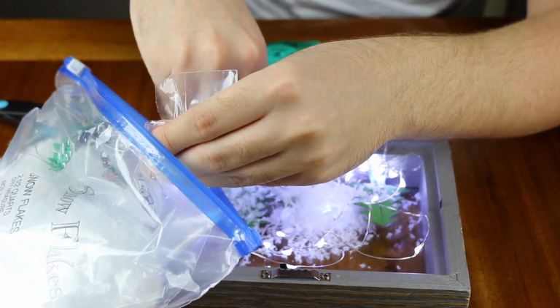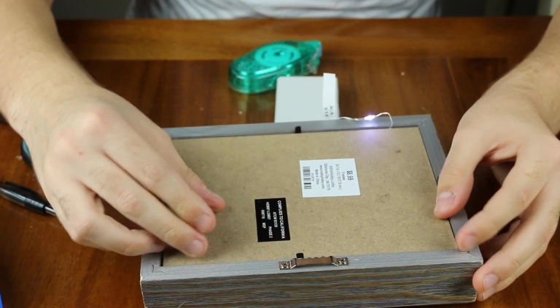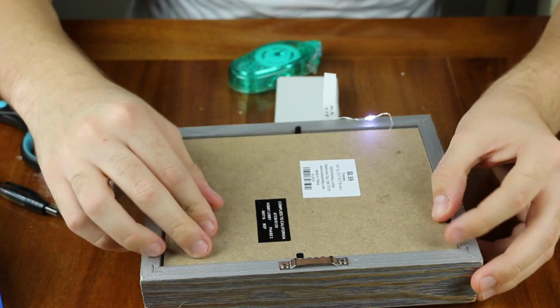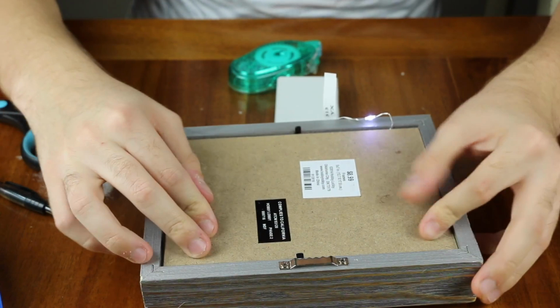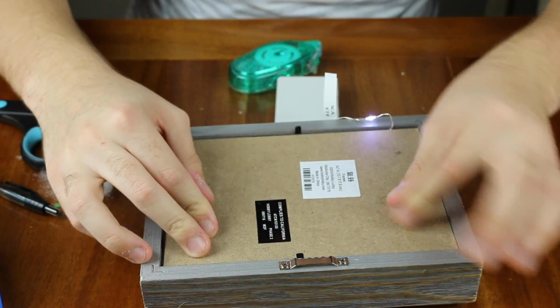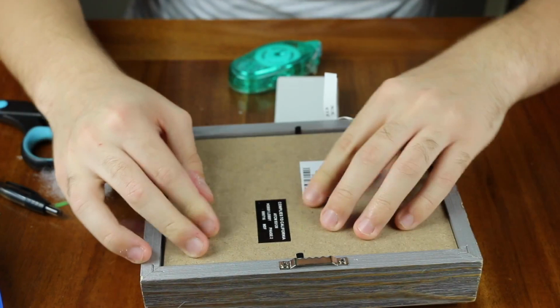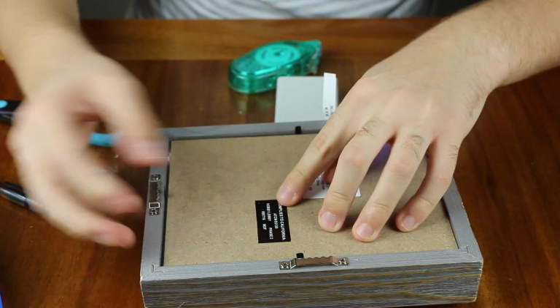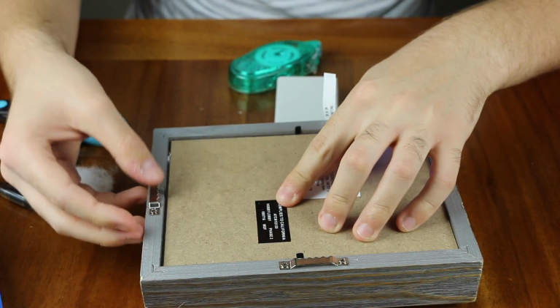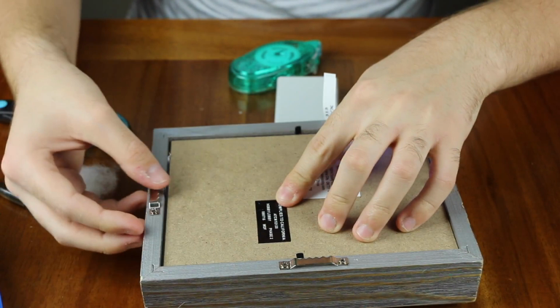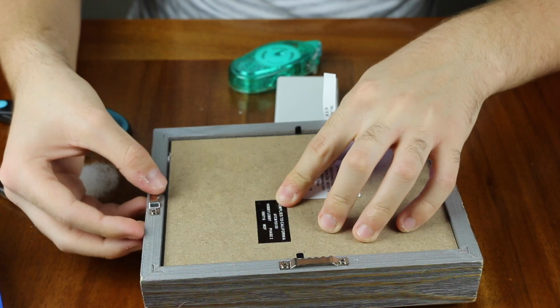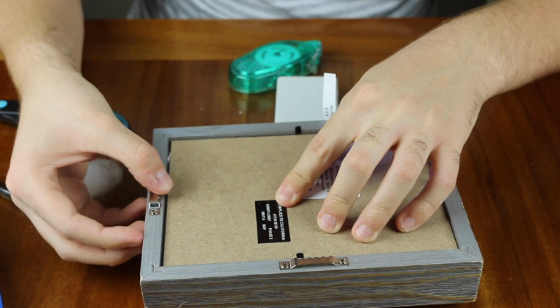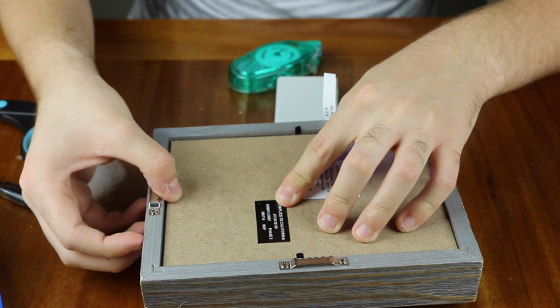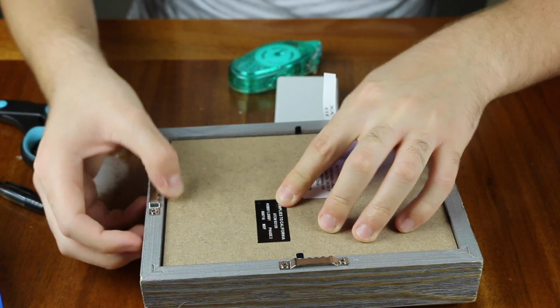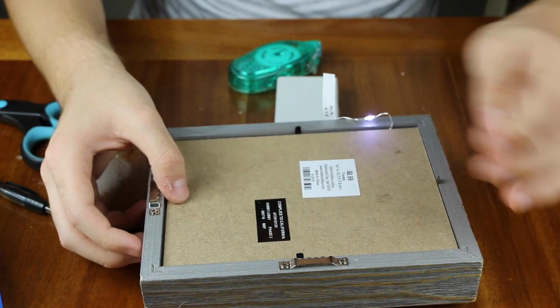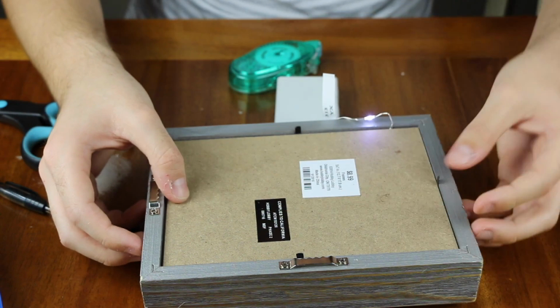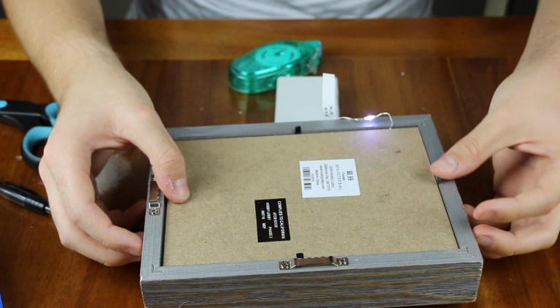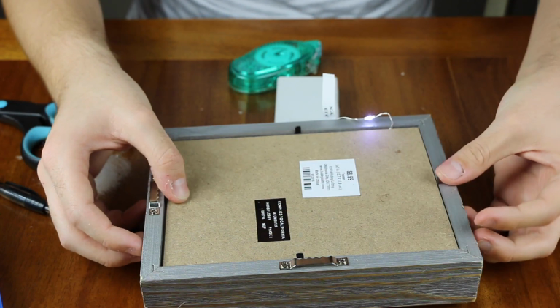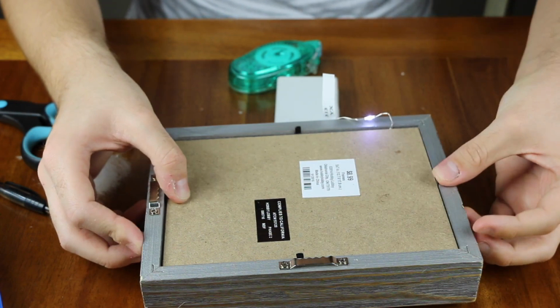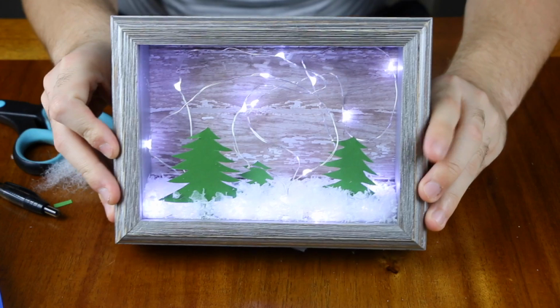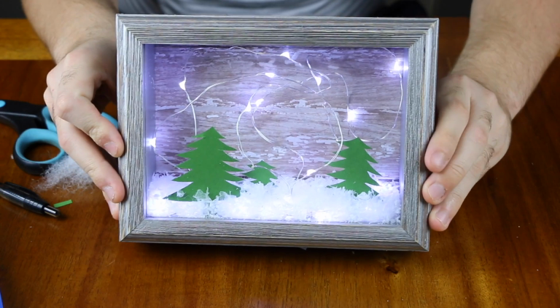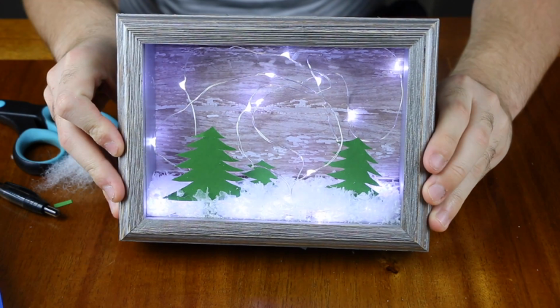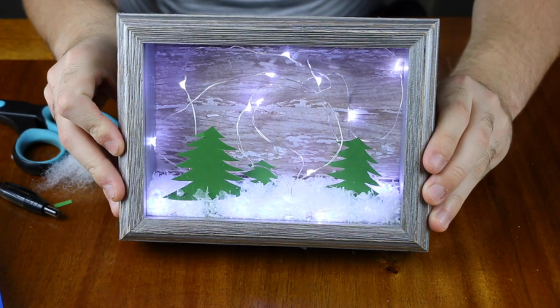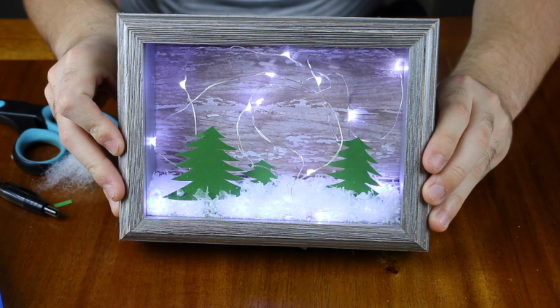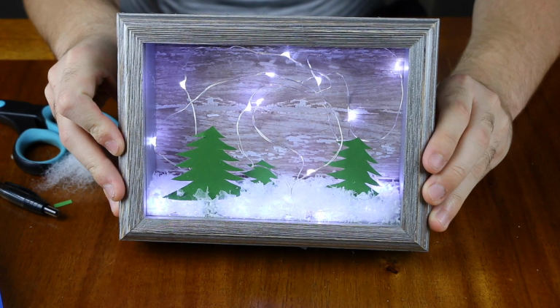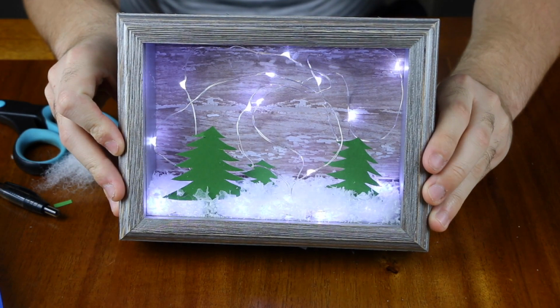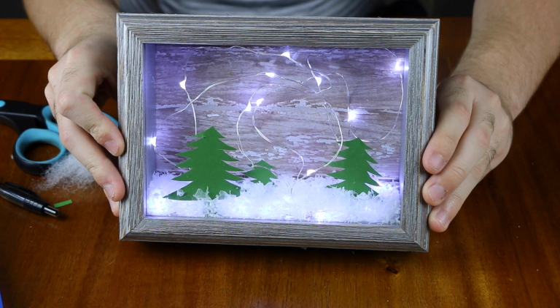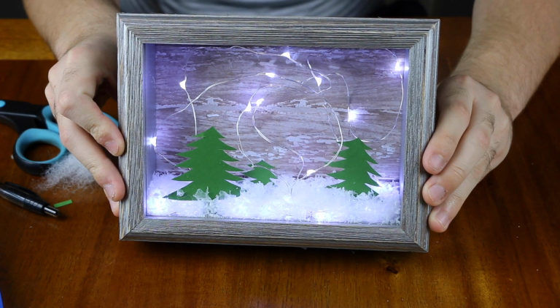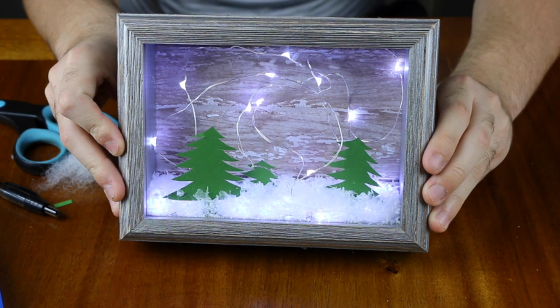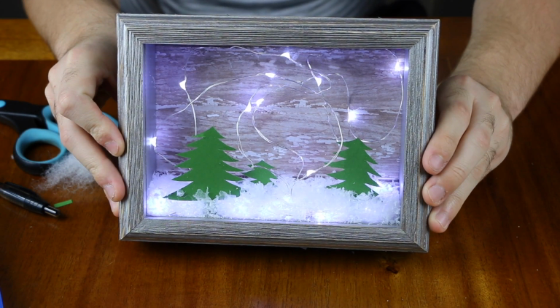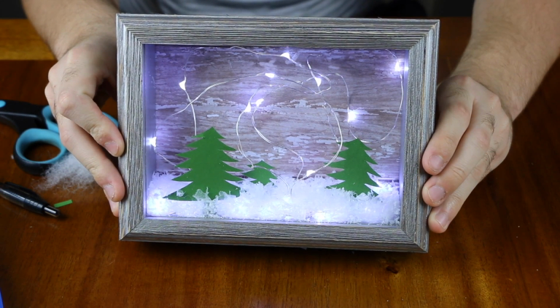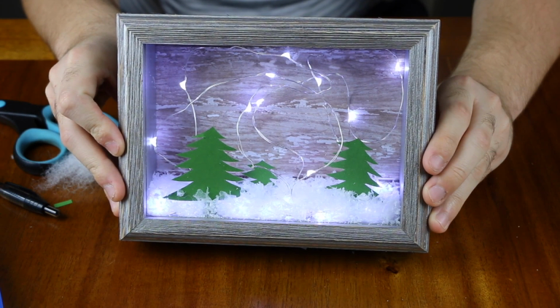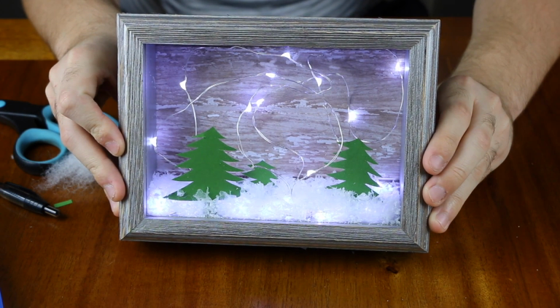Then just dump in some fake snow into the shadow box, put the back on, shake all the snow down to the bottom, and you are done. You now have your very own cute Christmas shadow box.